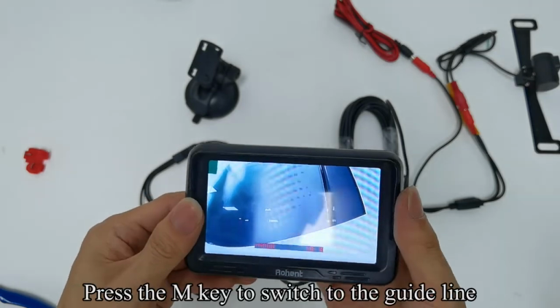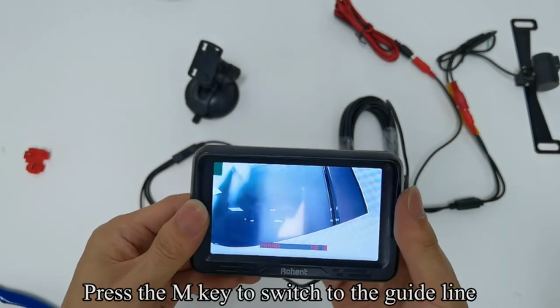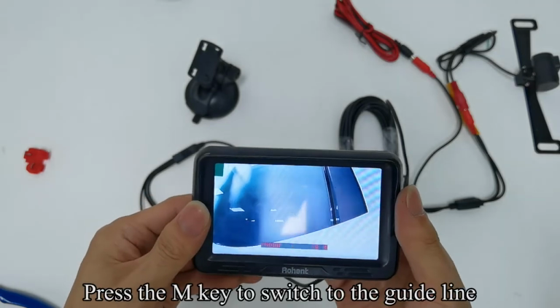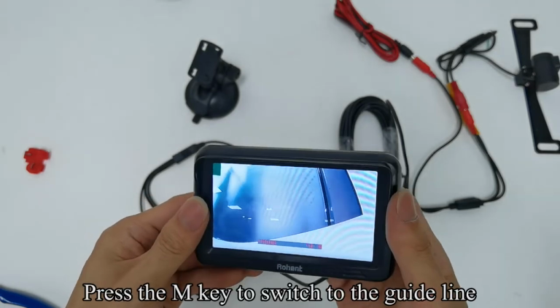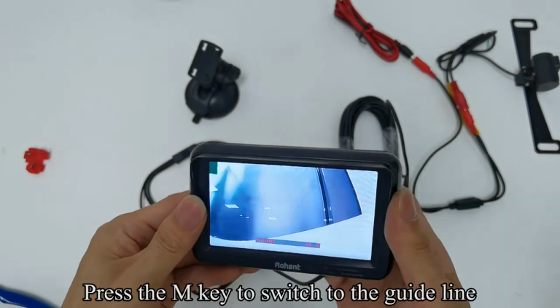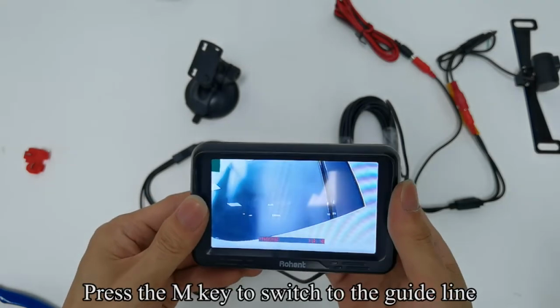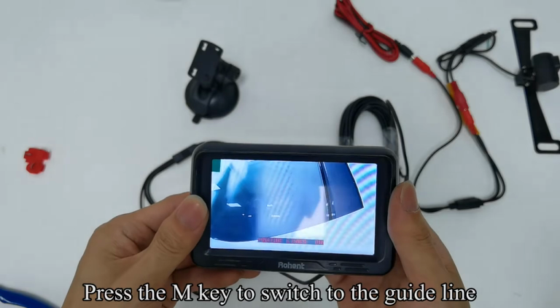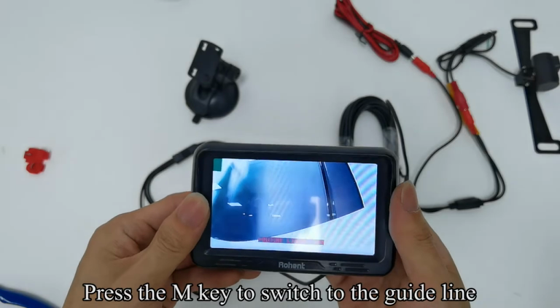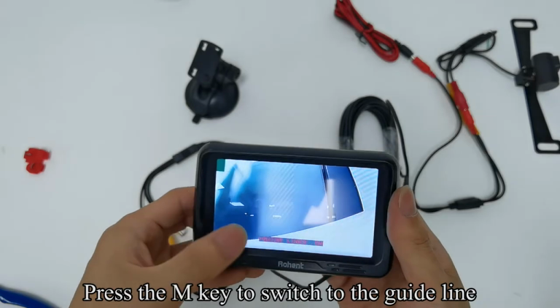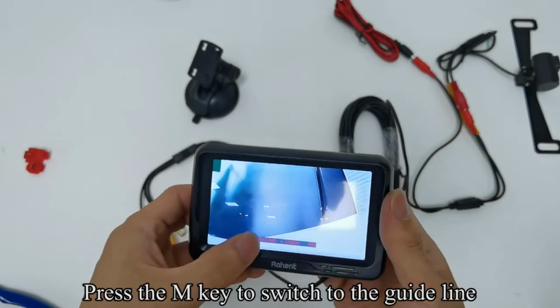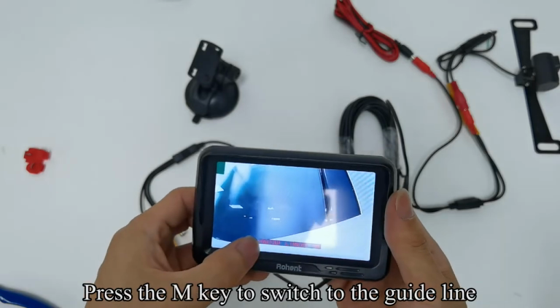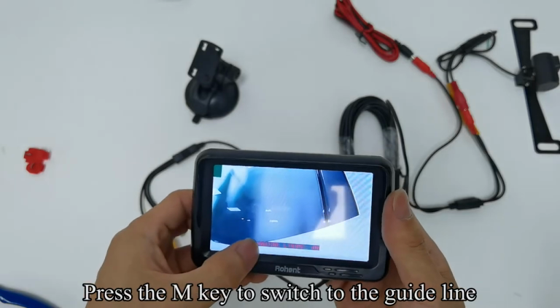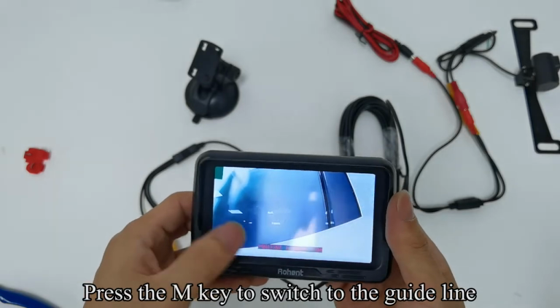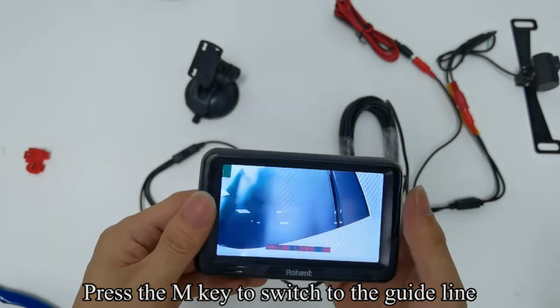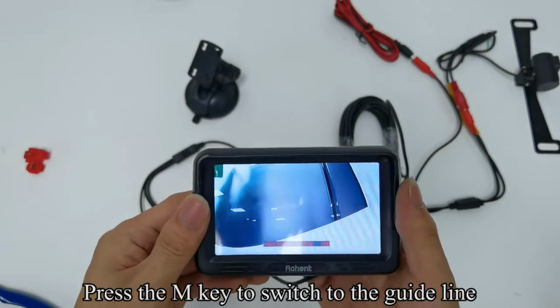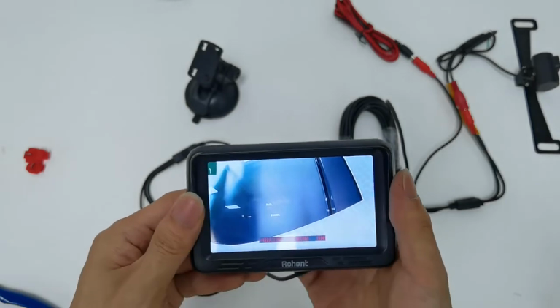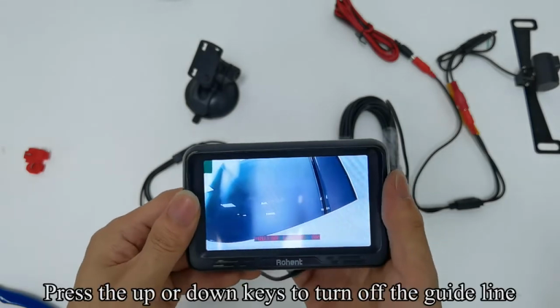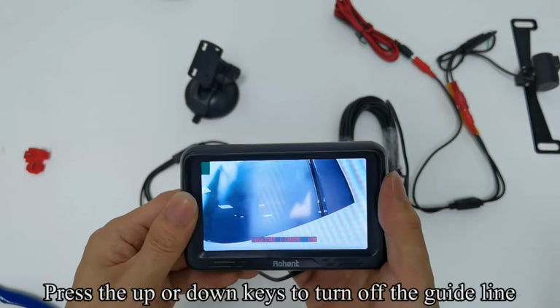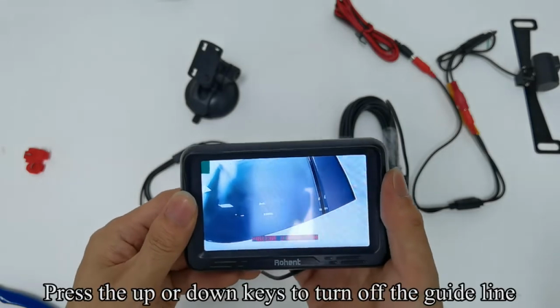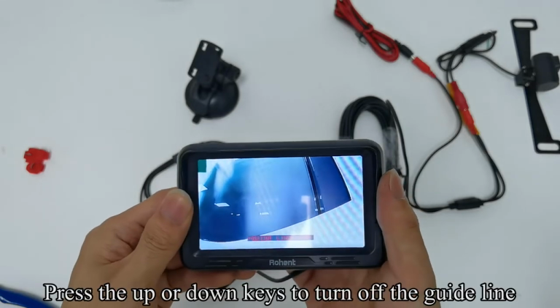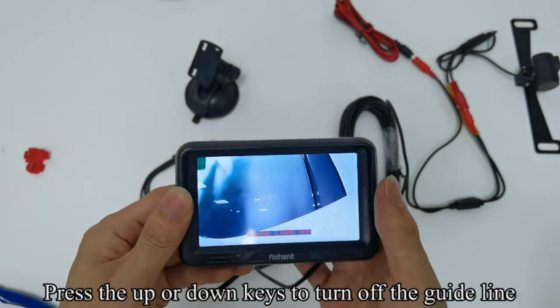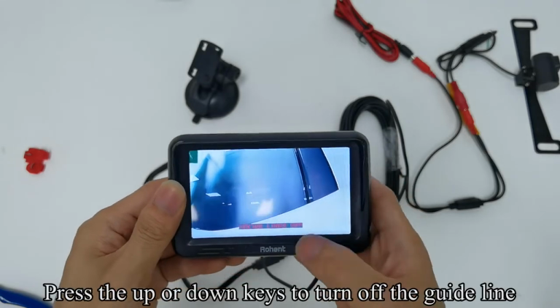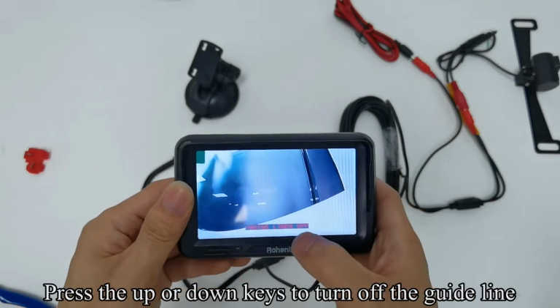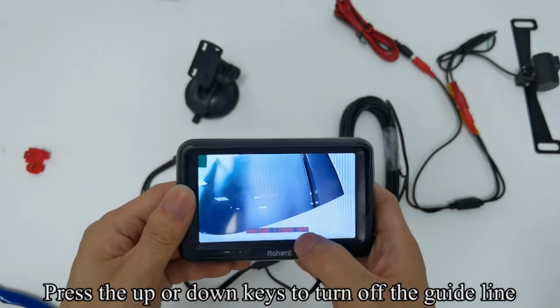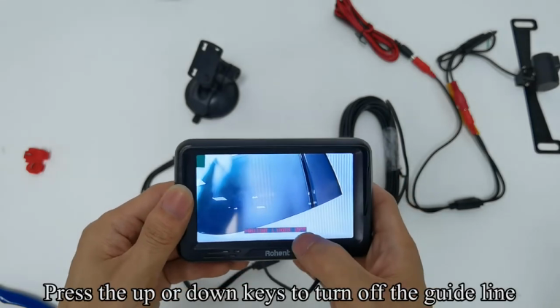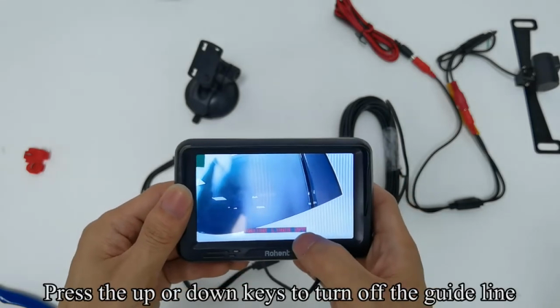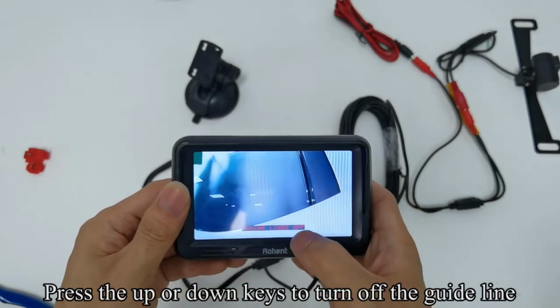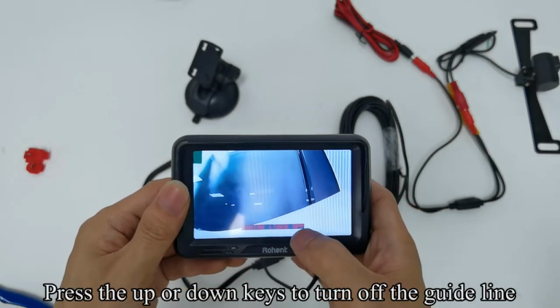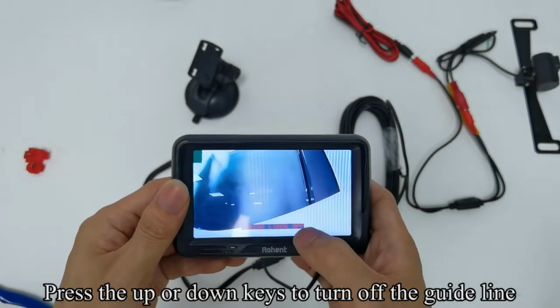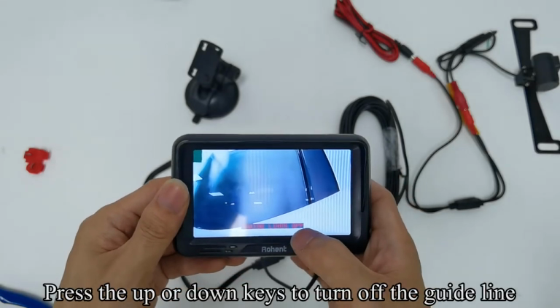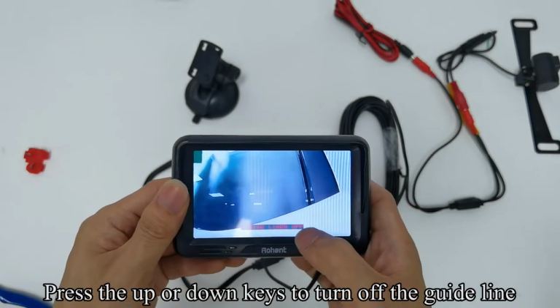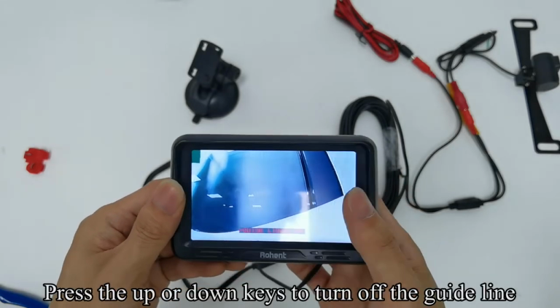Press the M key to switch to the guideline setting. Press the up or down keys to turn off the guideline.